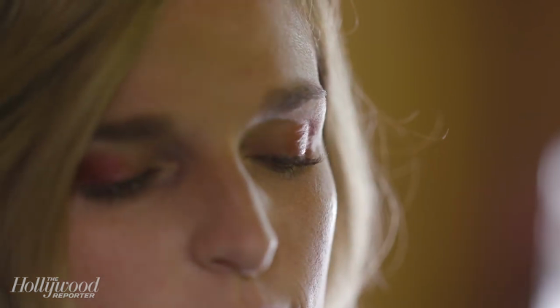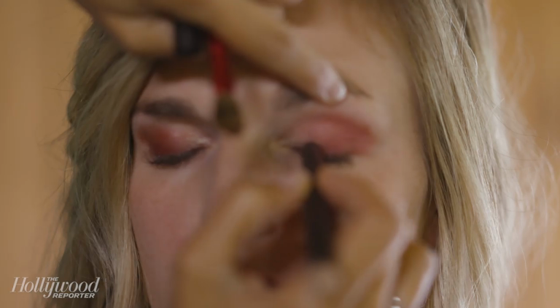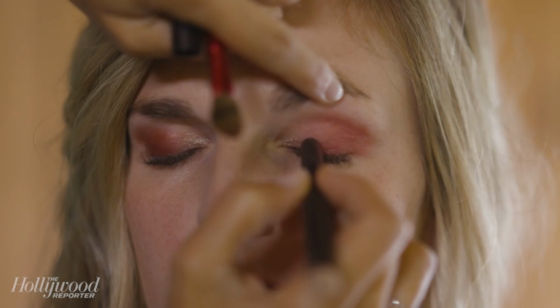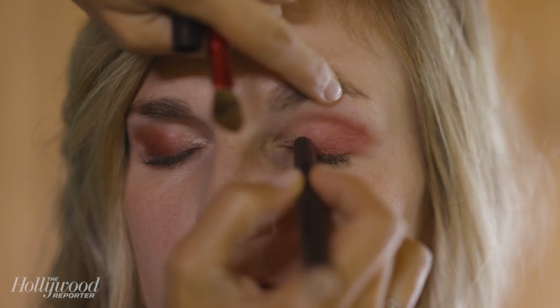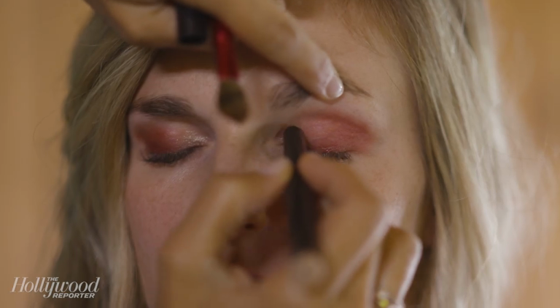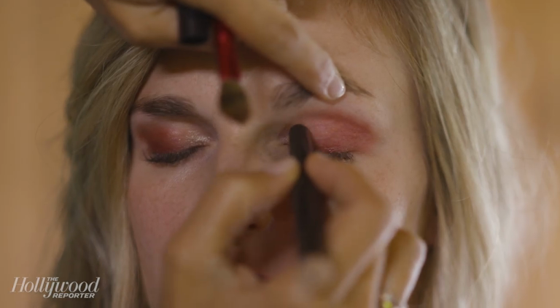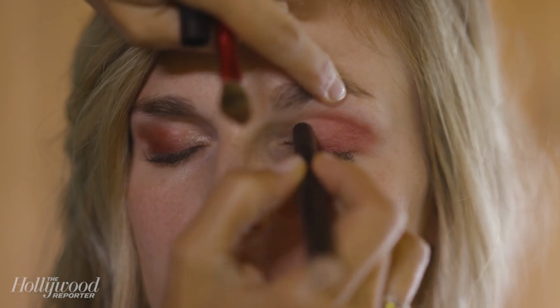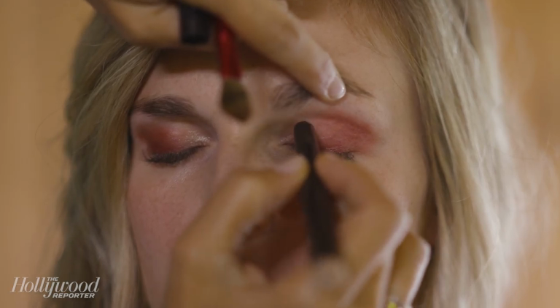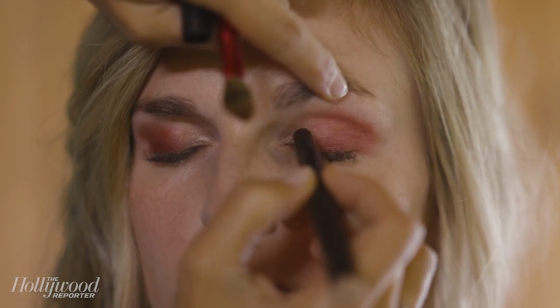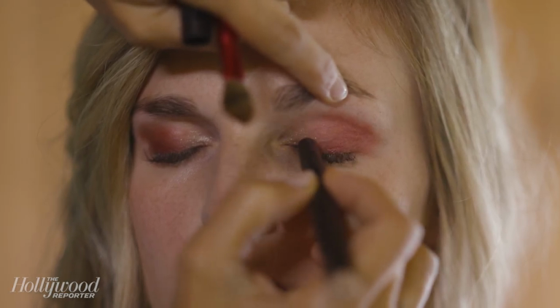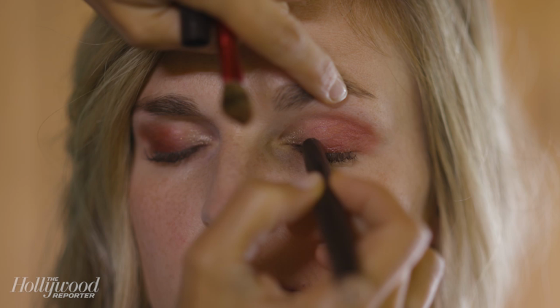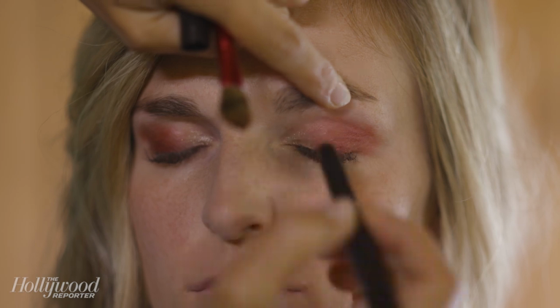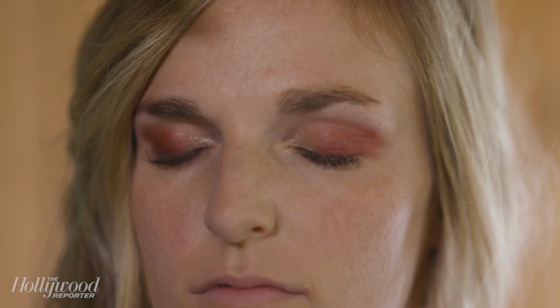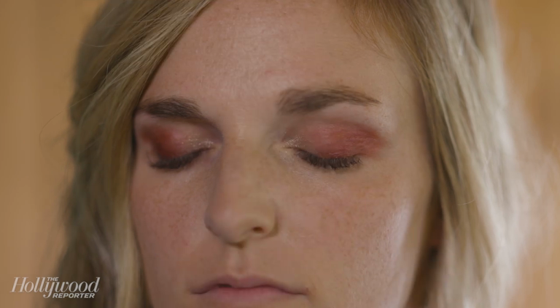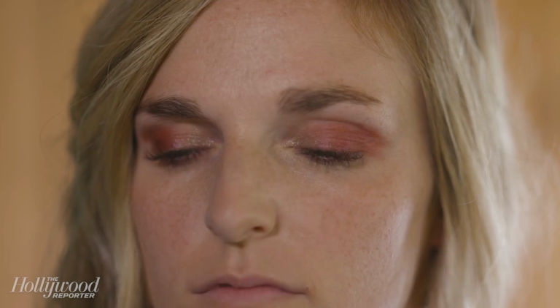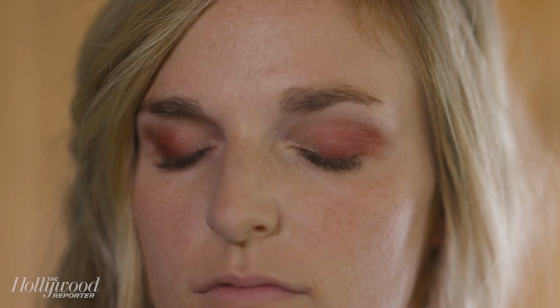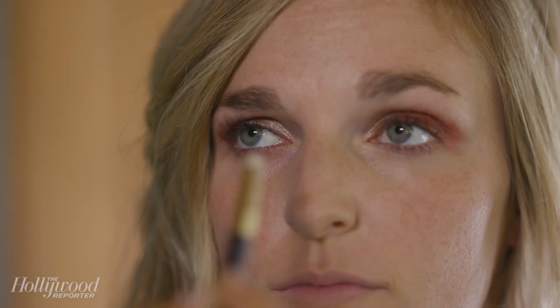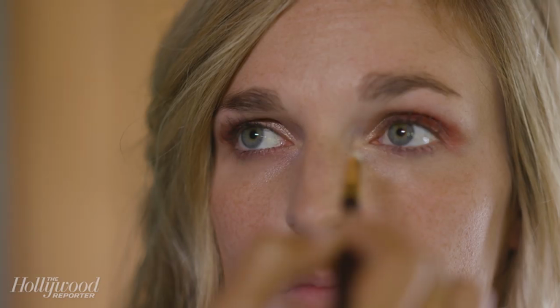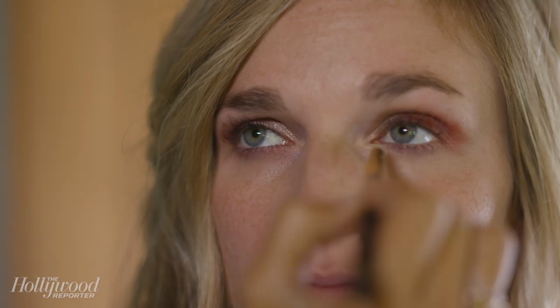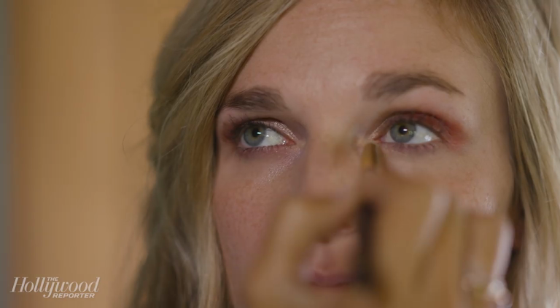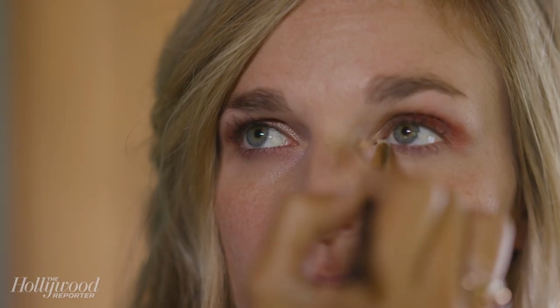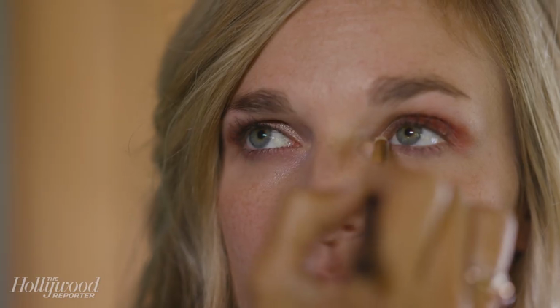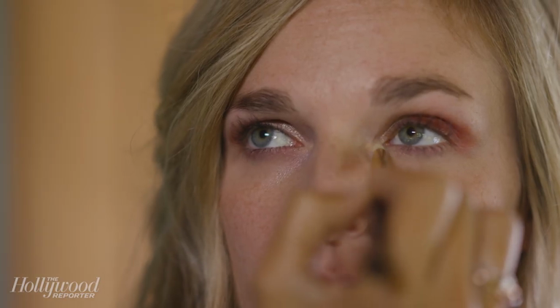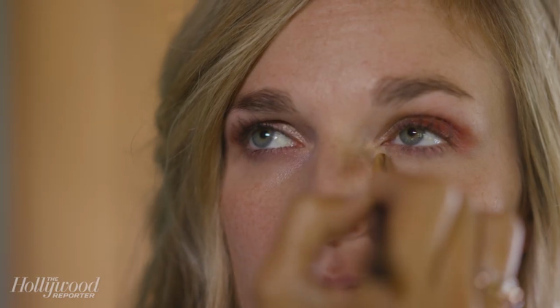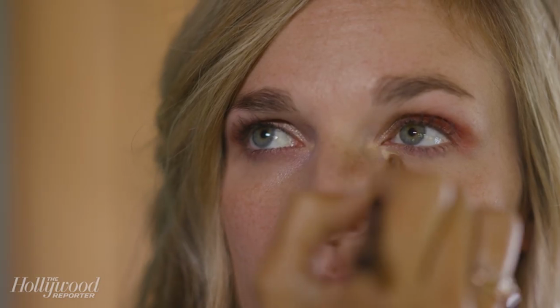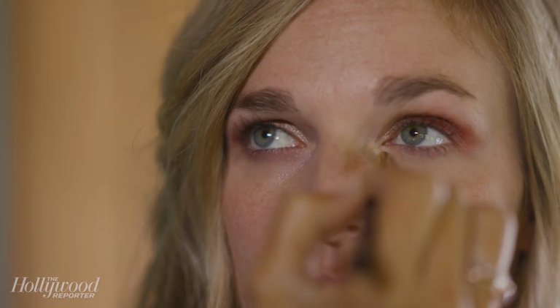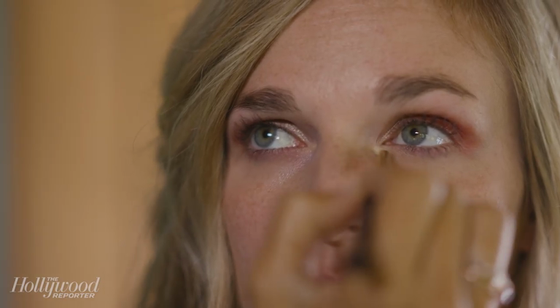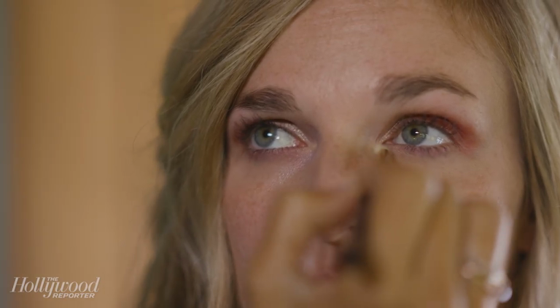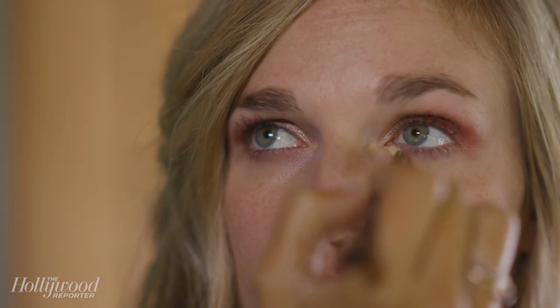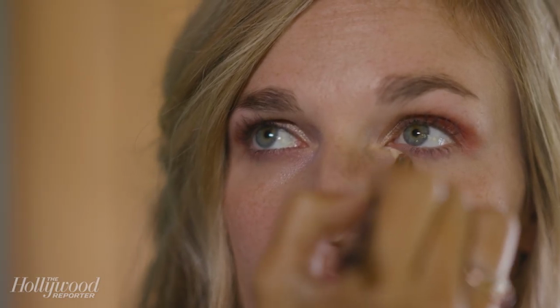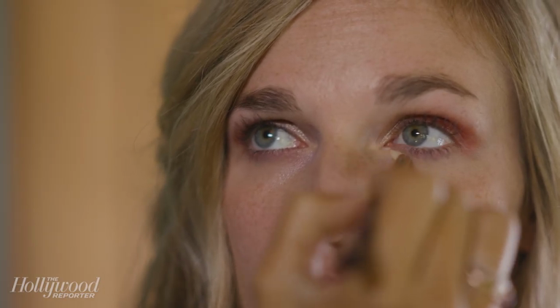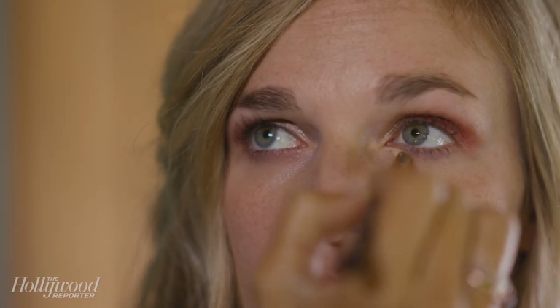I like to use something lighter — a little bit of this shimmery vanilla on the inner corner.